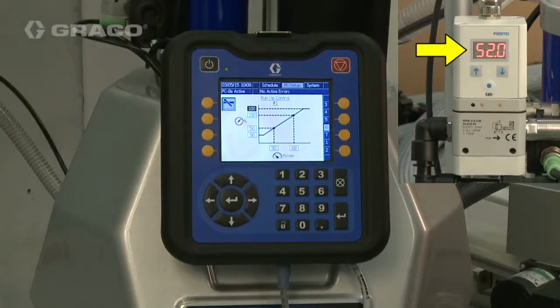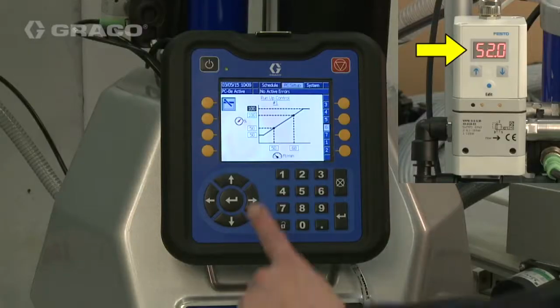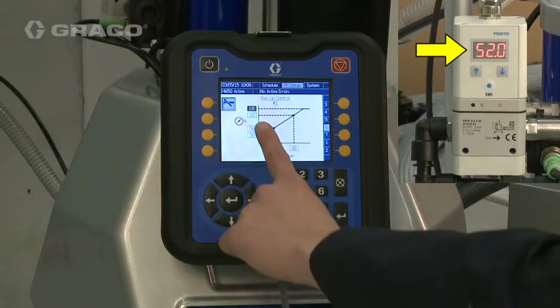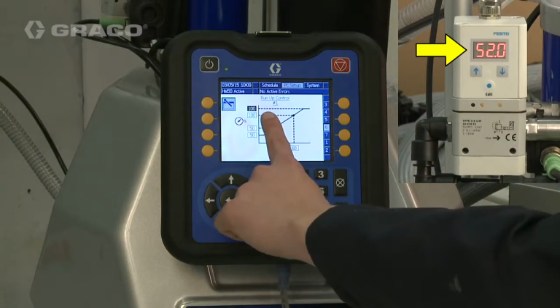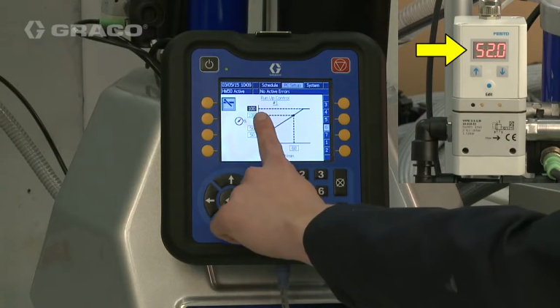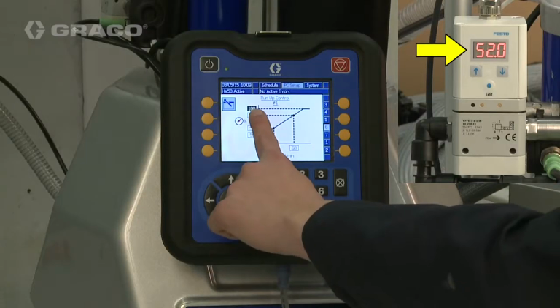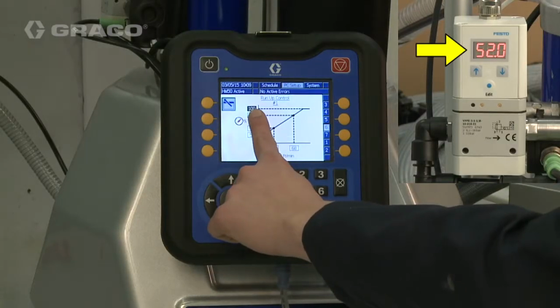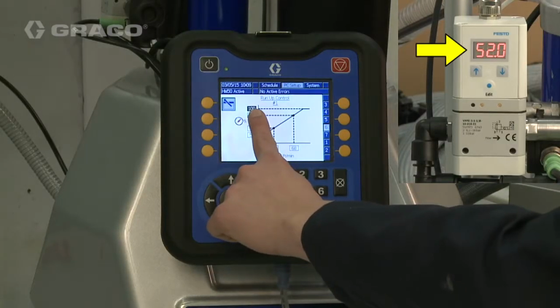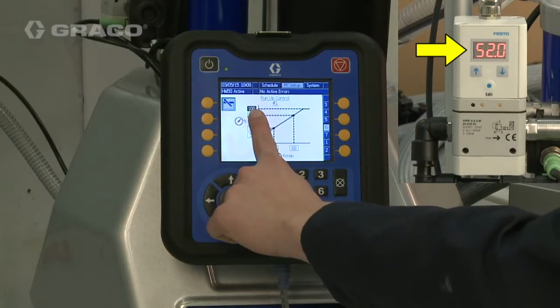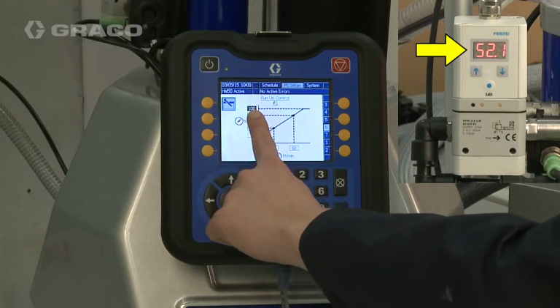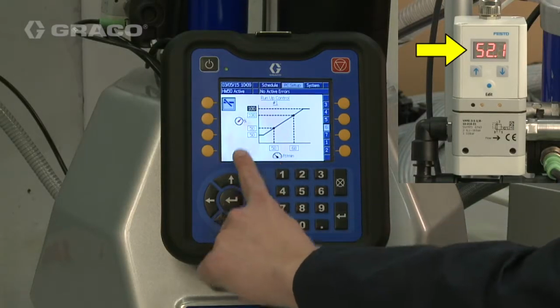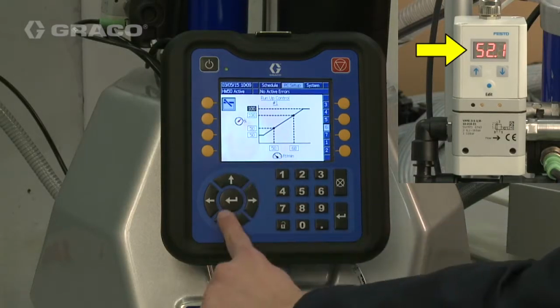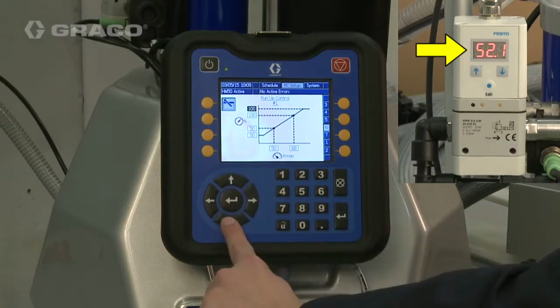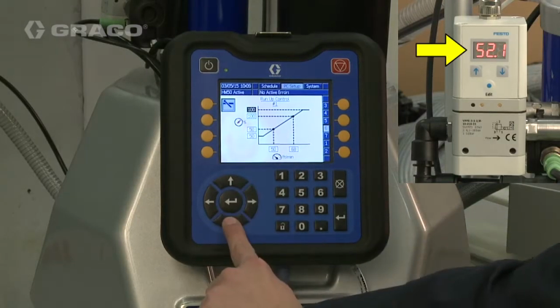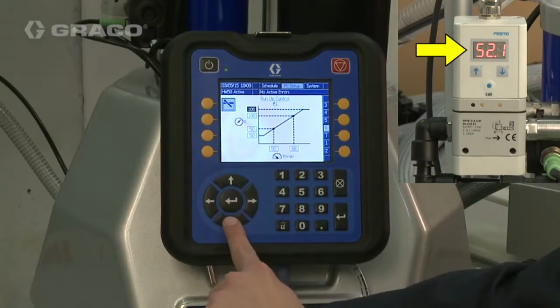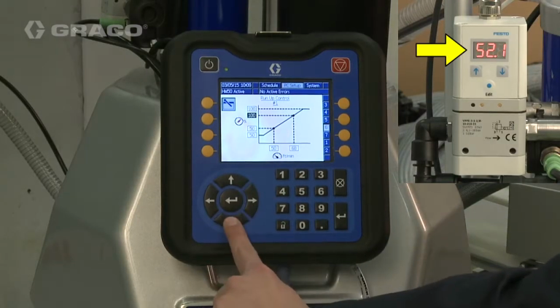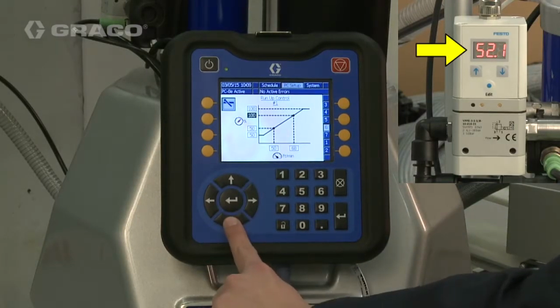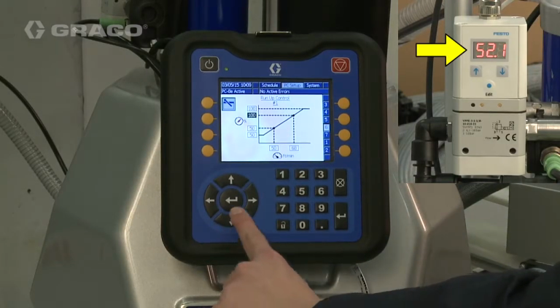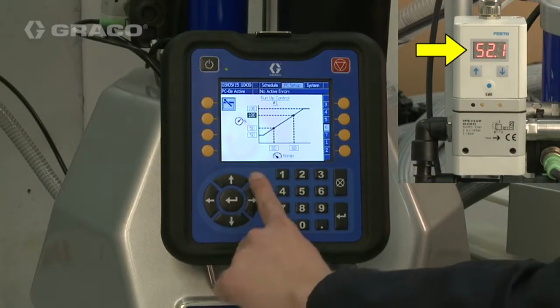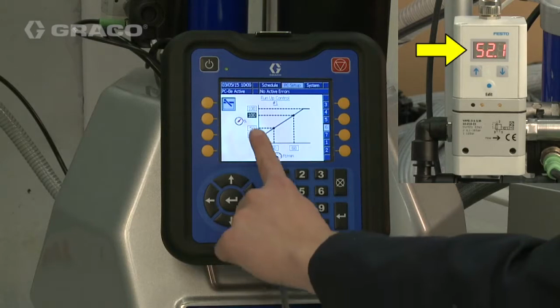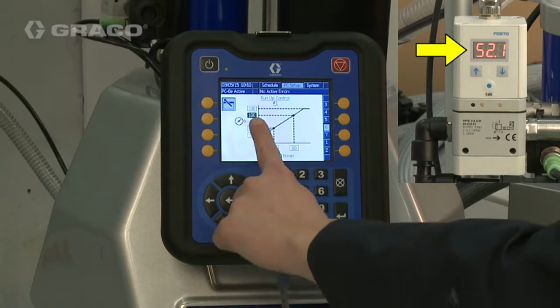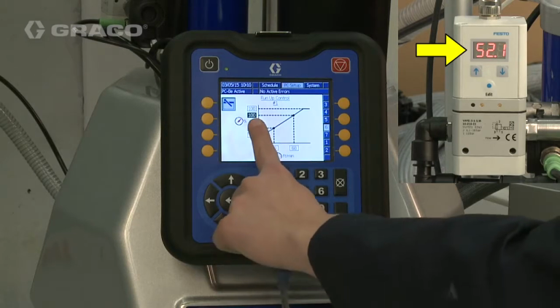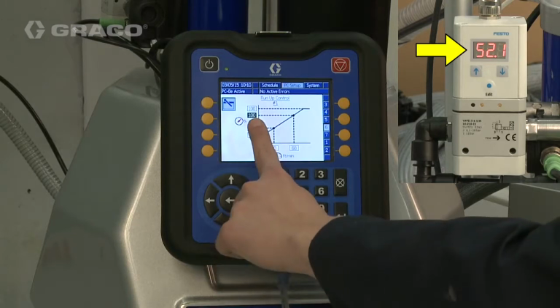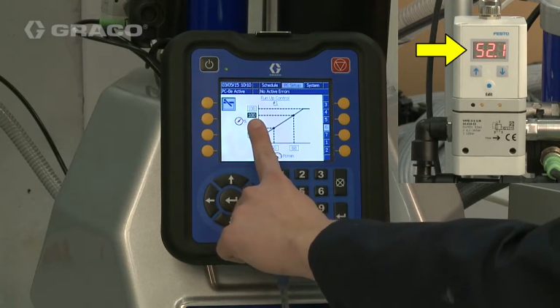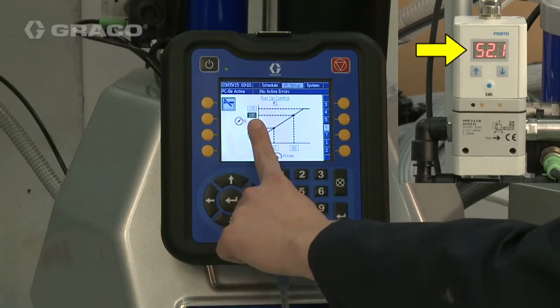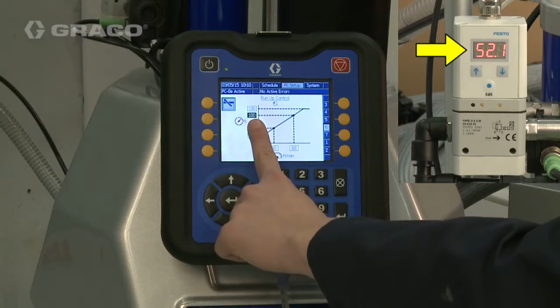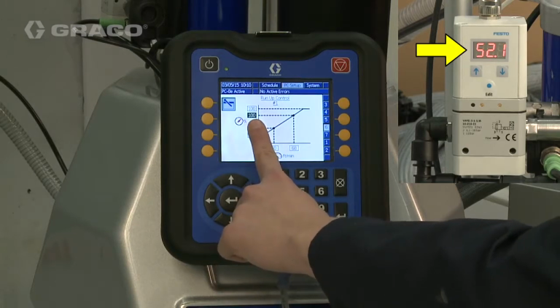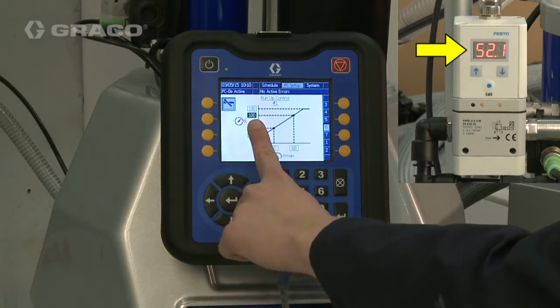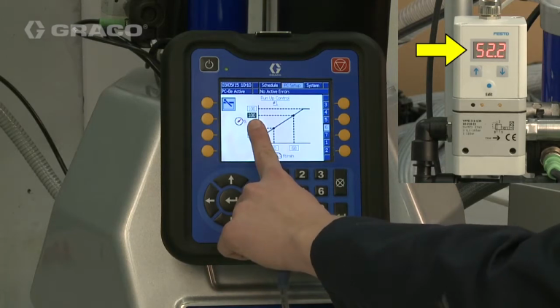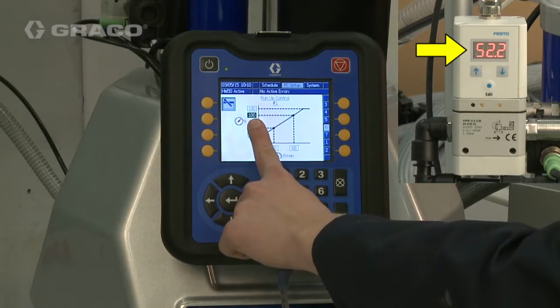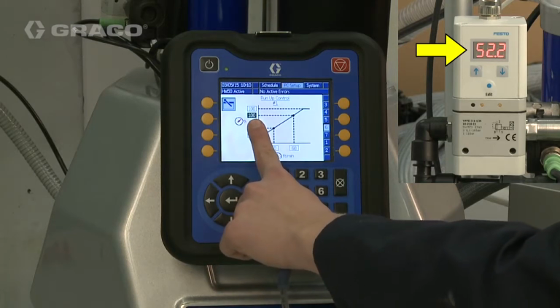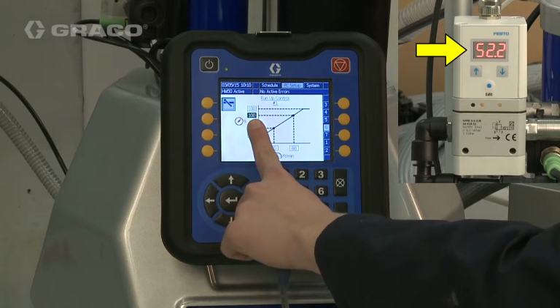Enter the value displayed on the Run-Up Controller into the Maximum and High Output values.